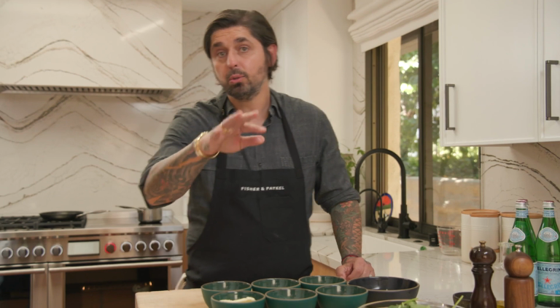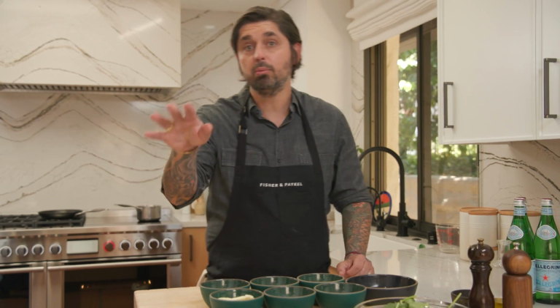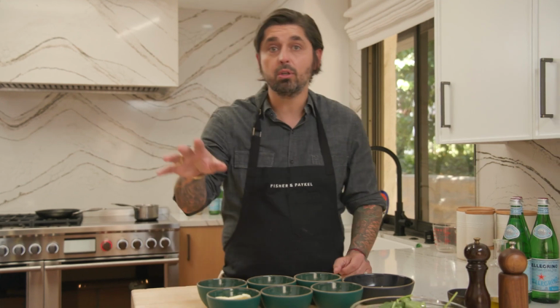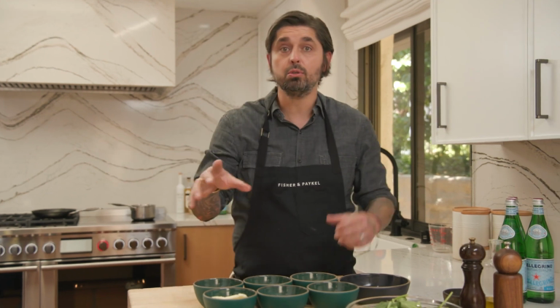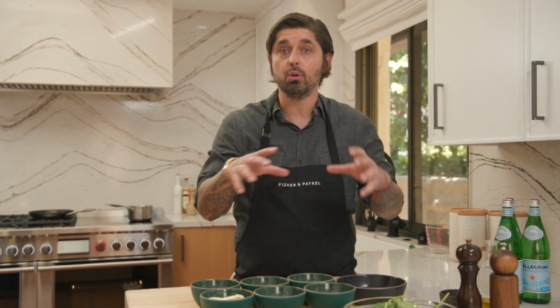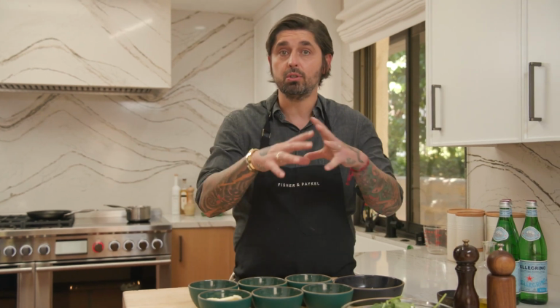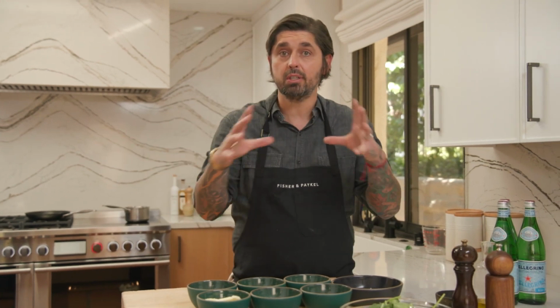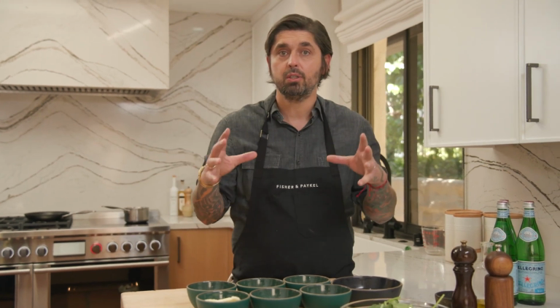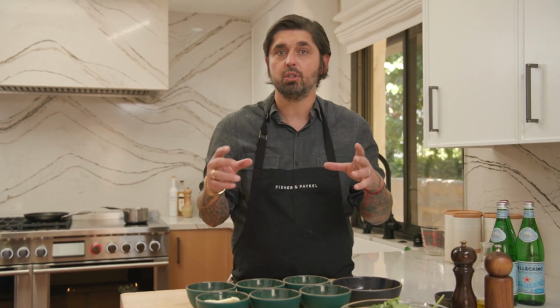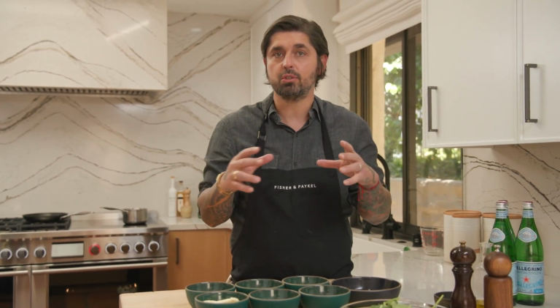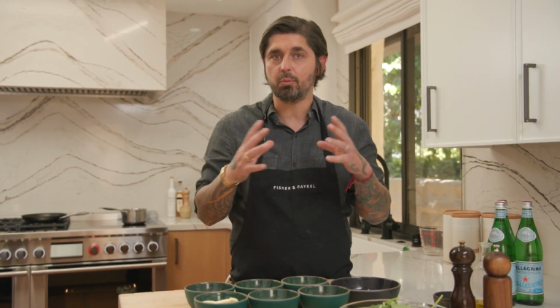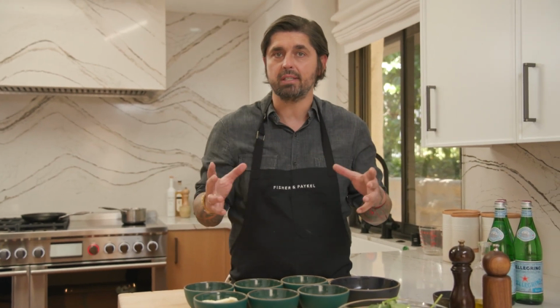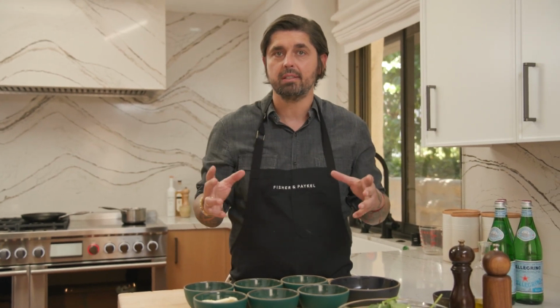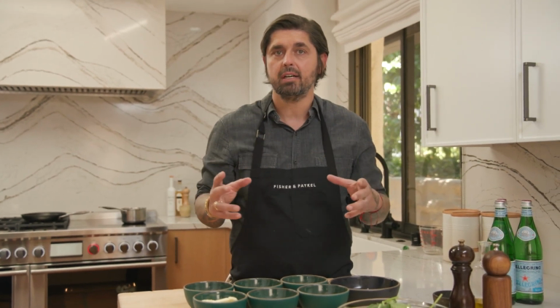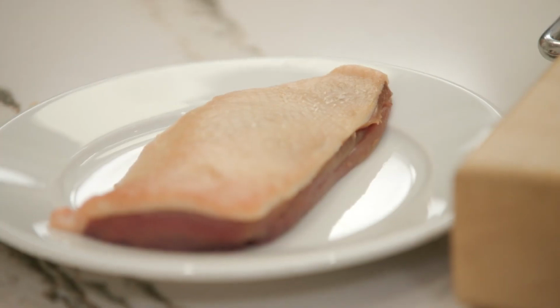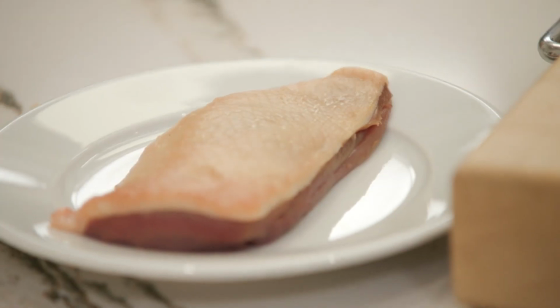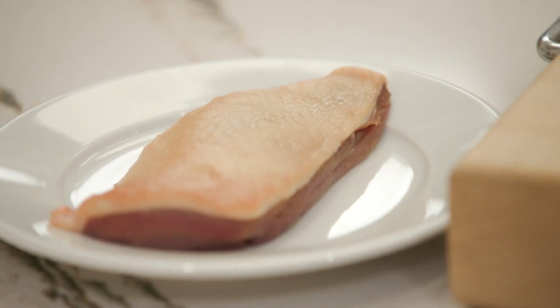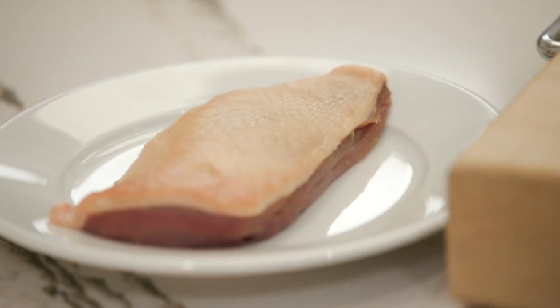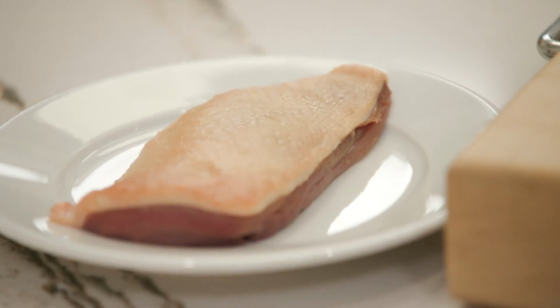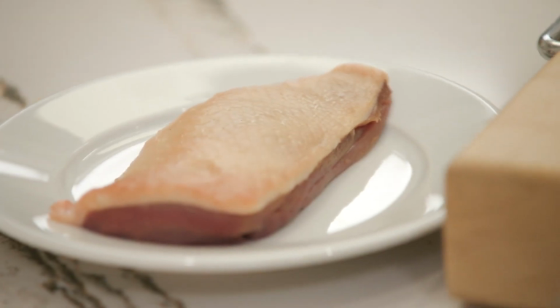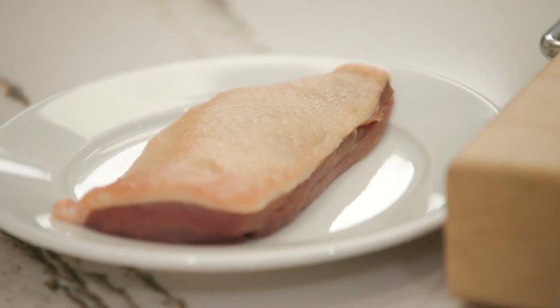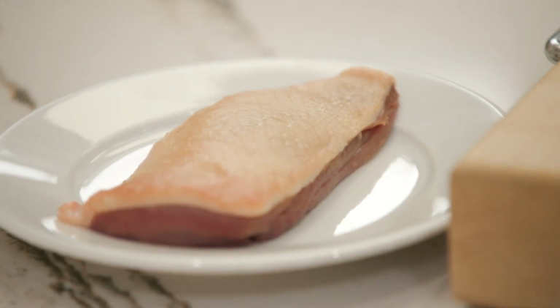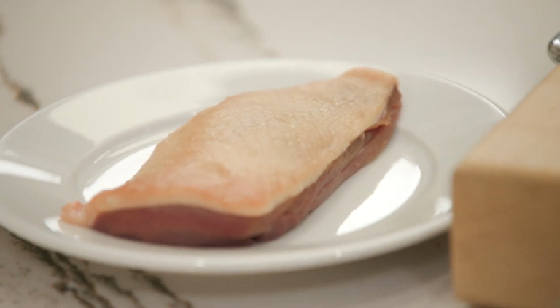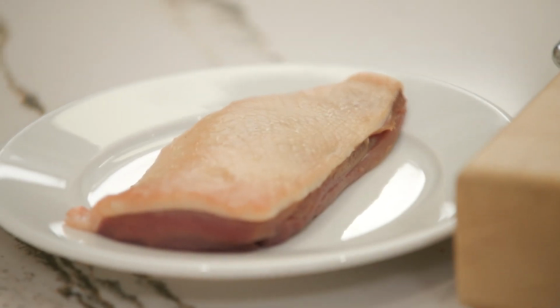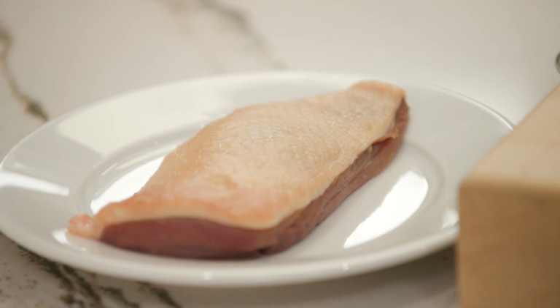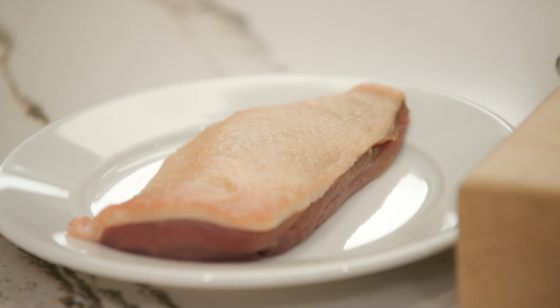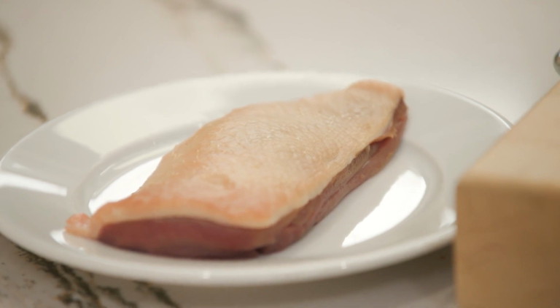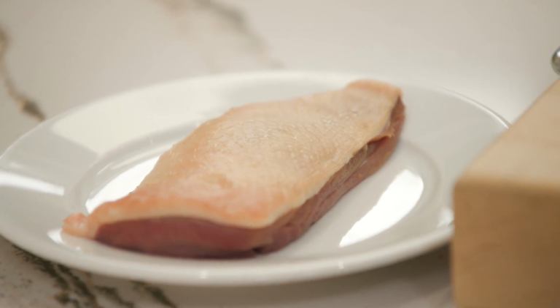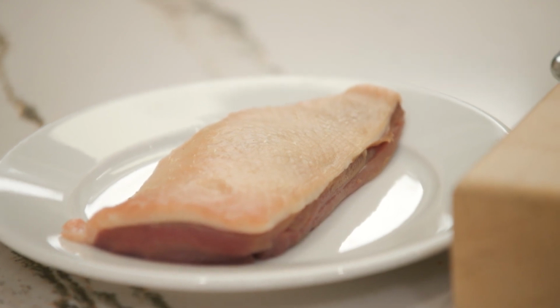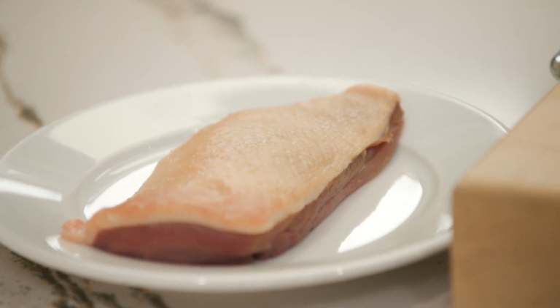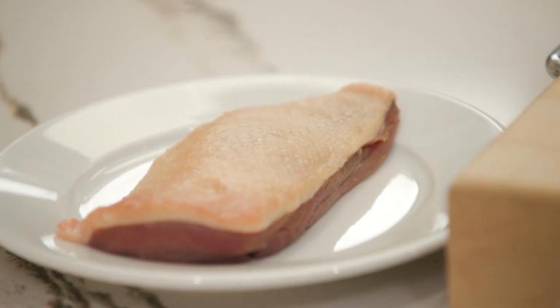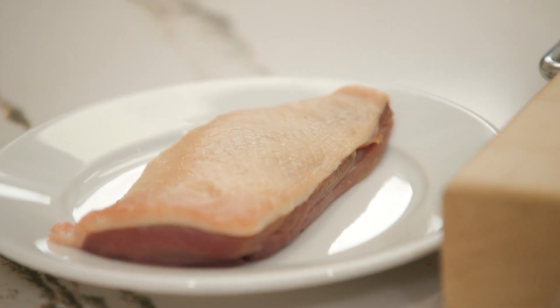Today we're not going to do the whole duck, but just a duck breast. I think it's more easy to find duck breast at the butcher. So we're going to do an 8-ounce breast.